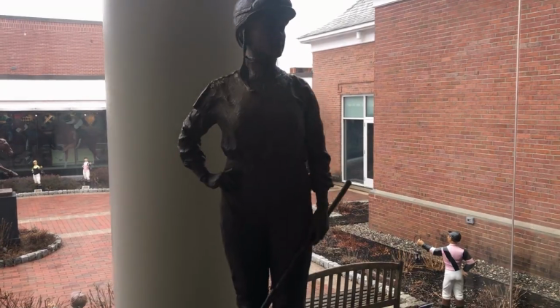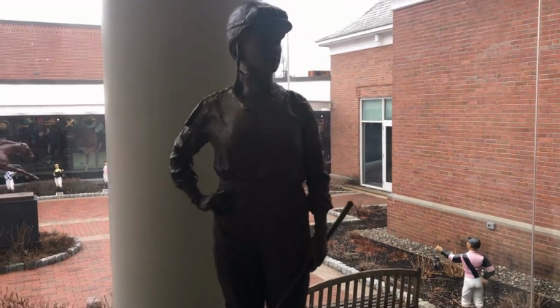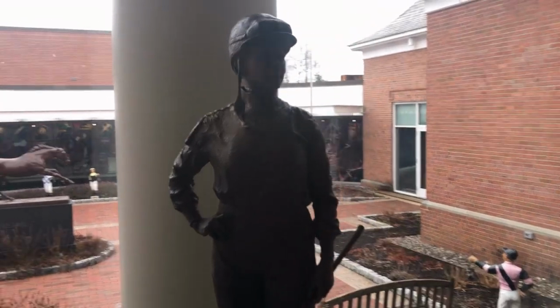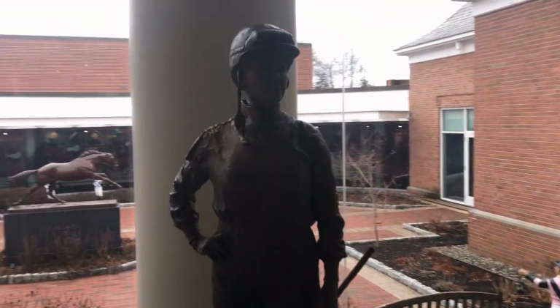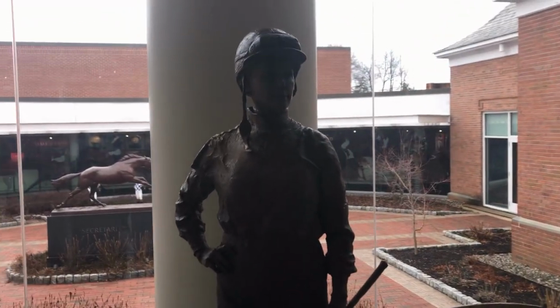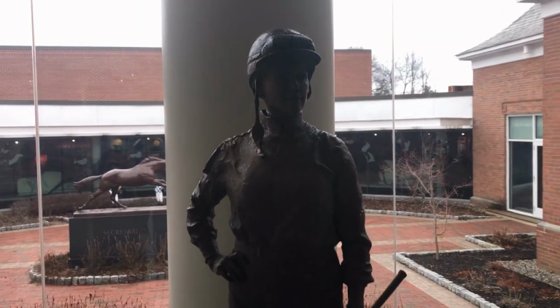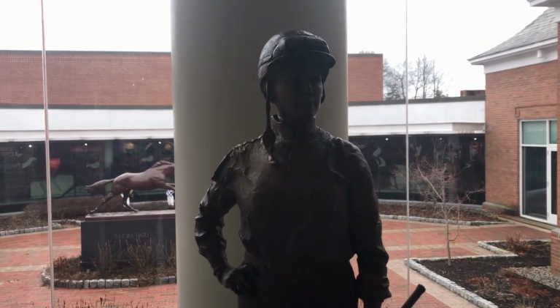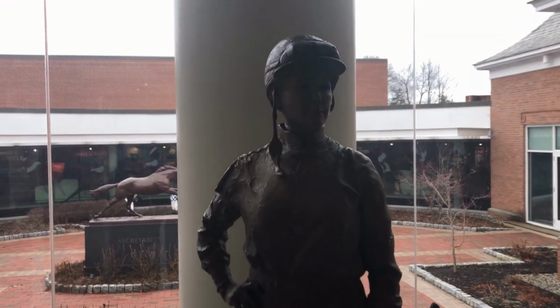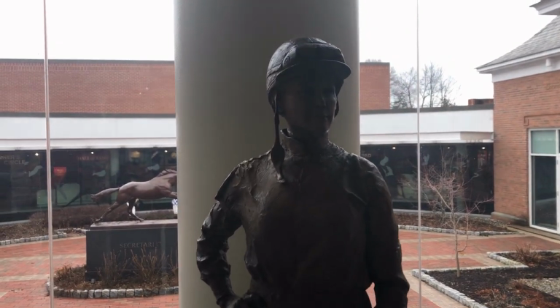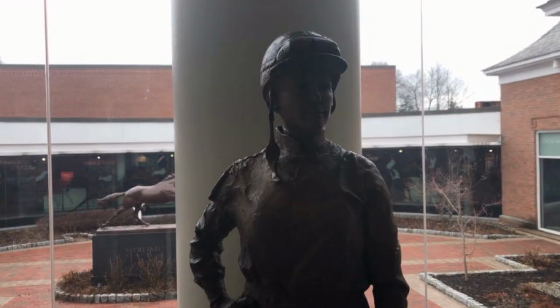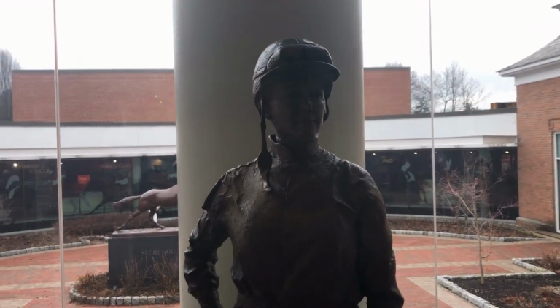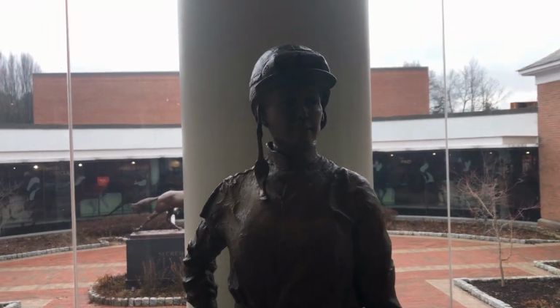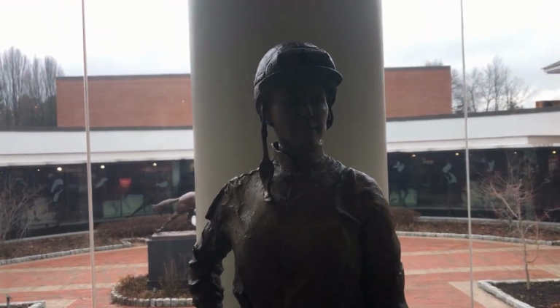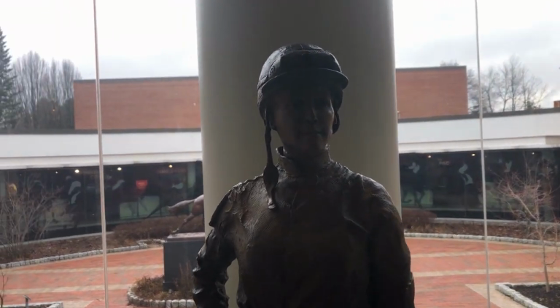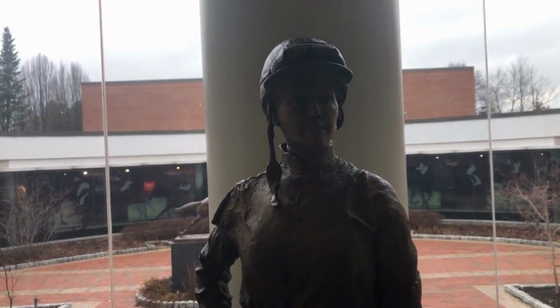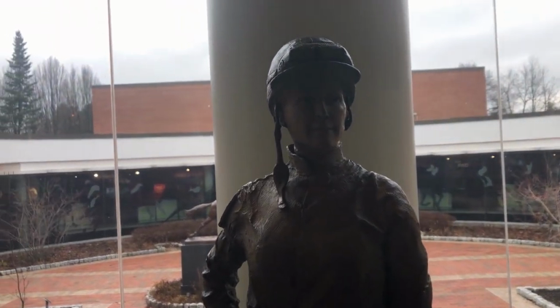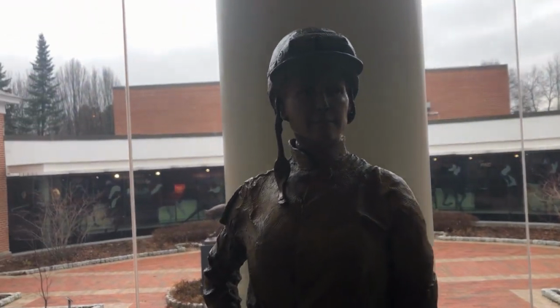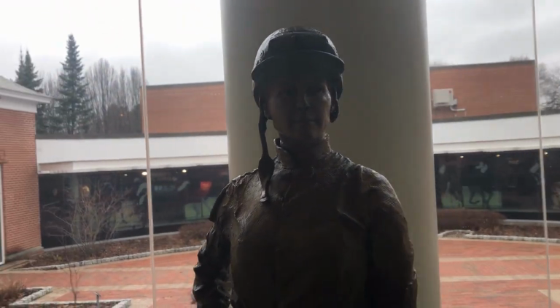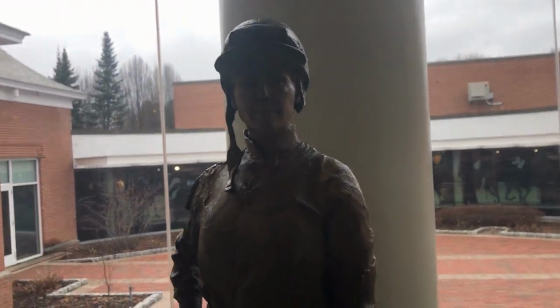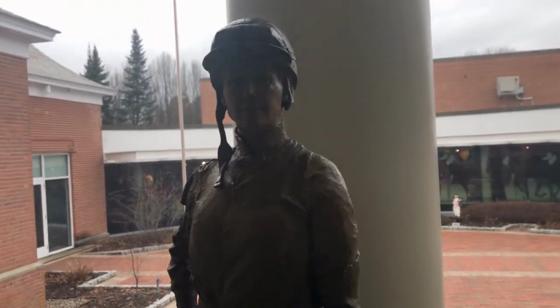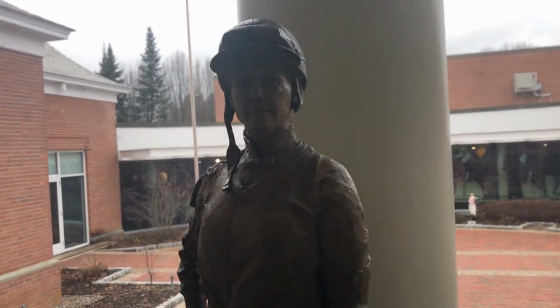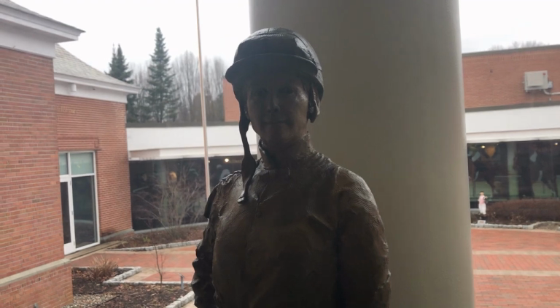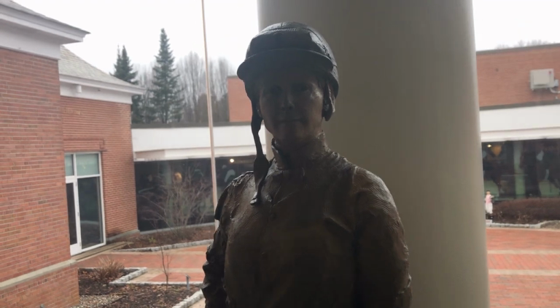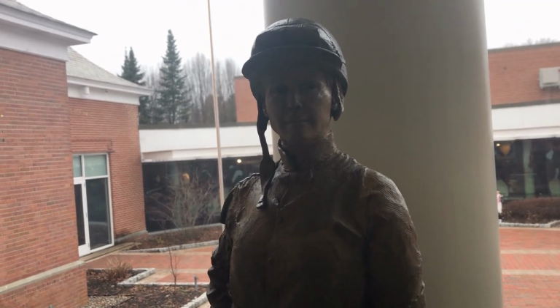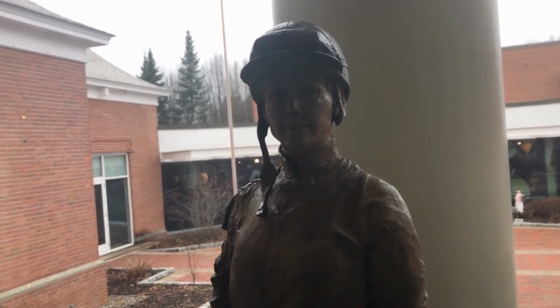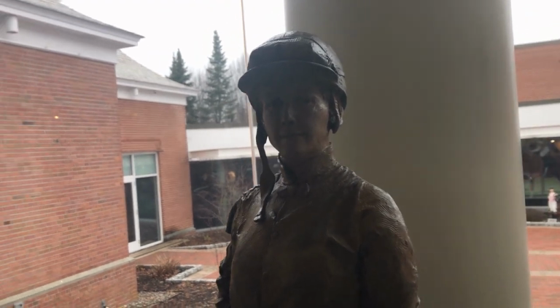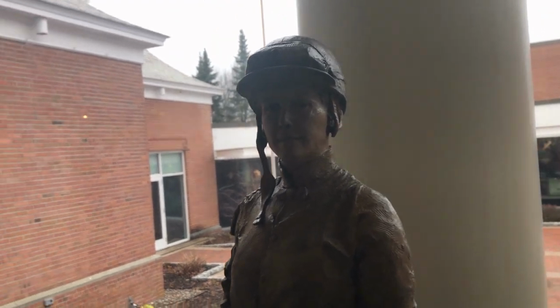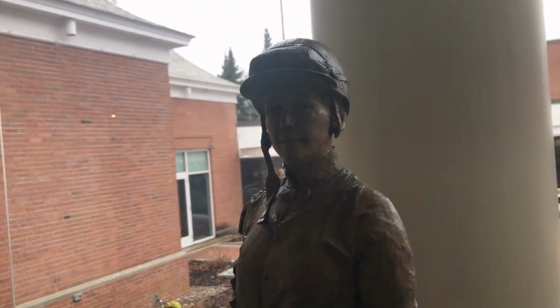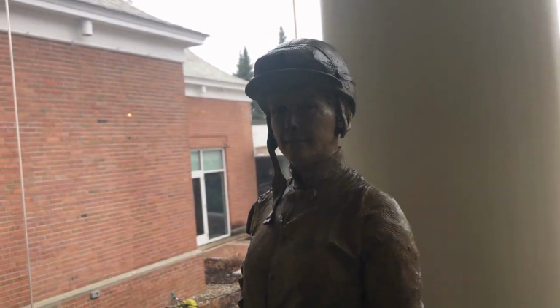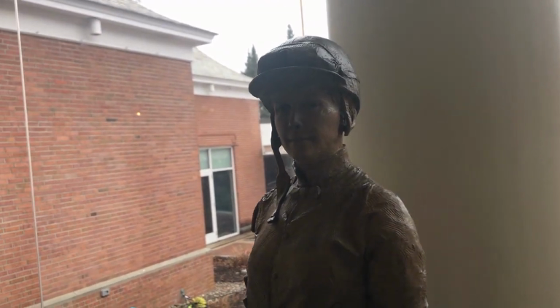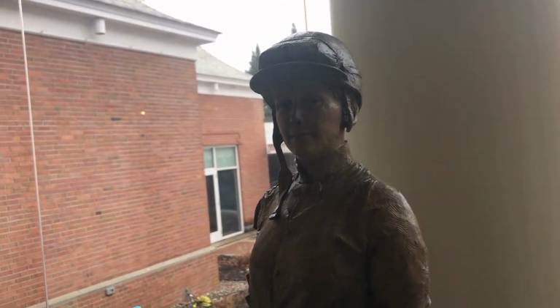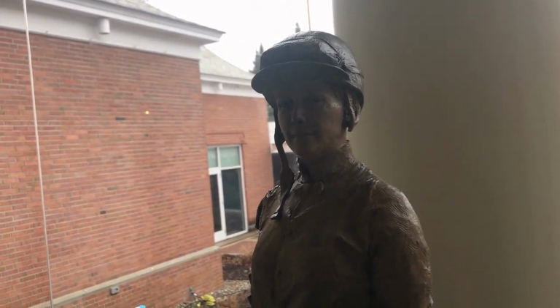This is Julie Crone, a great jockey and the first woman elected to the Hall of Fame.